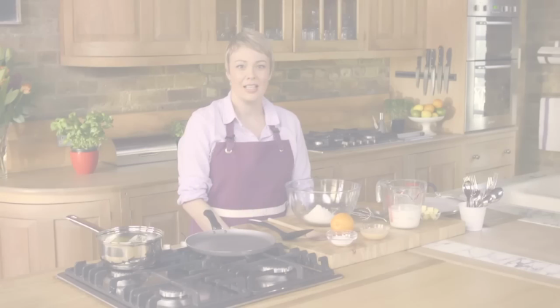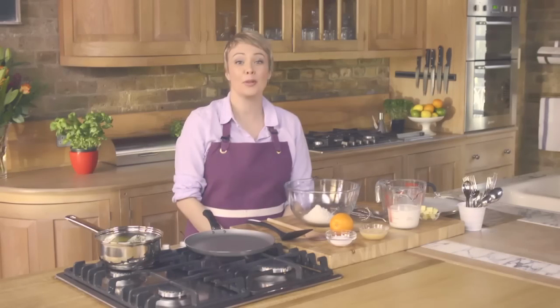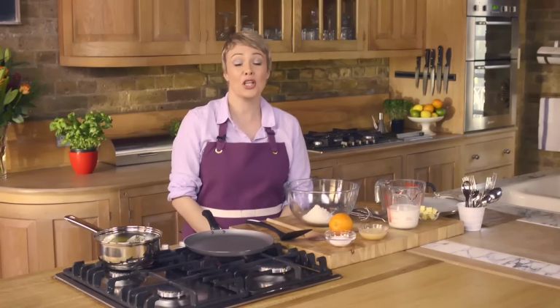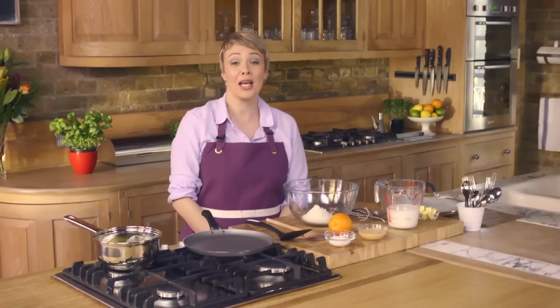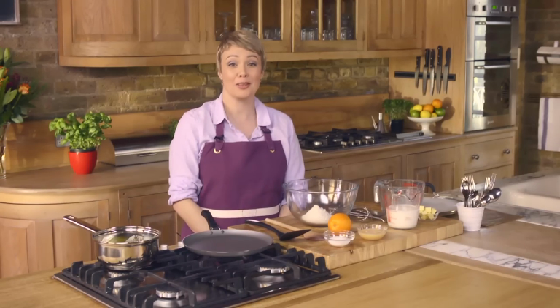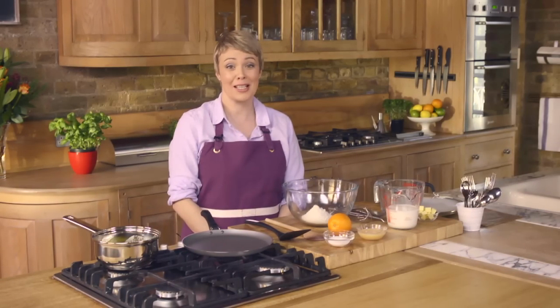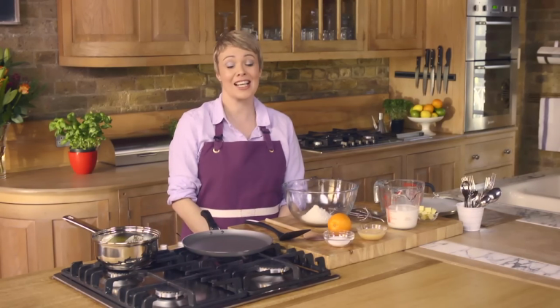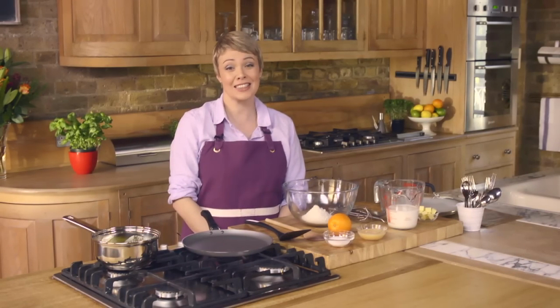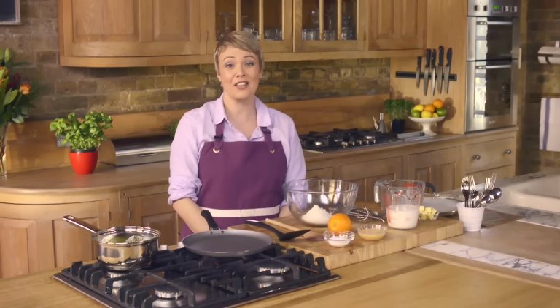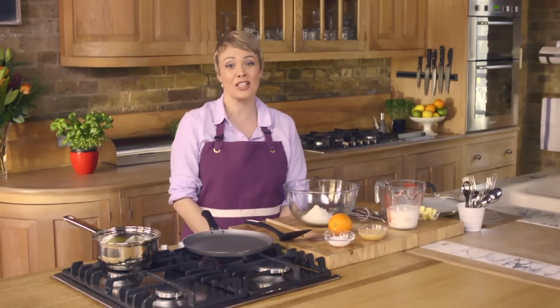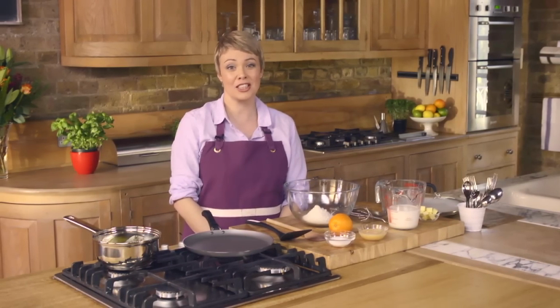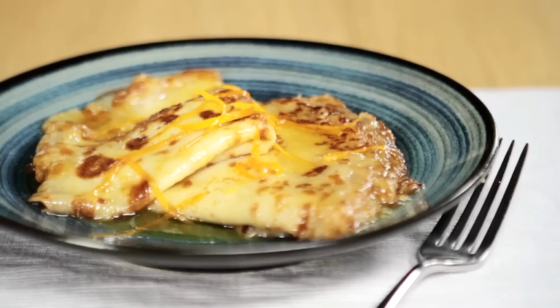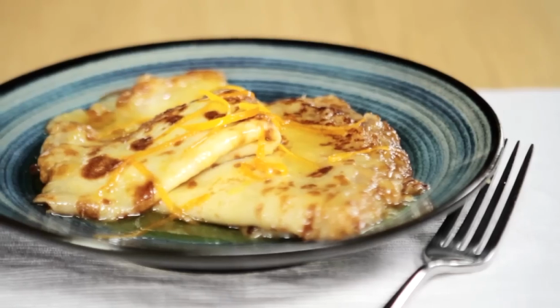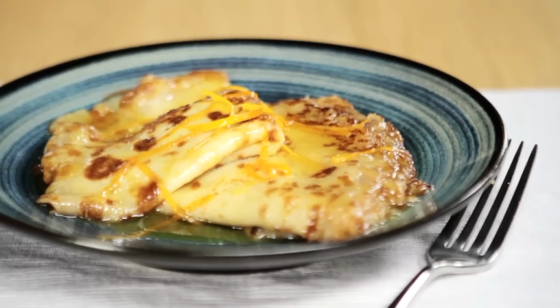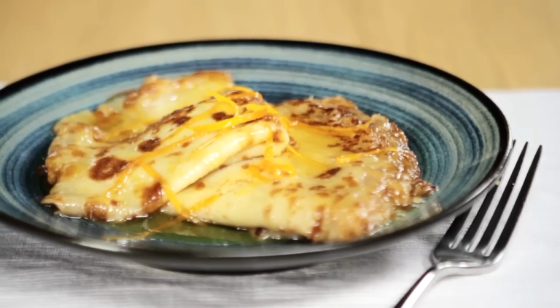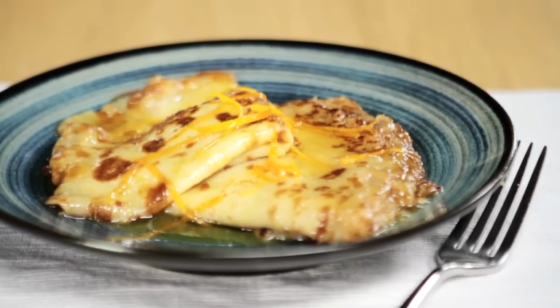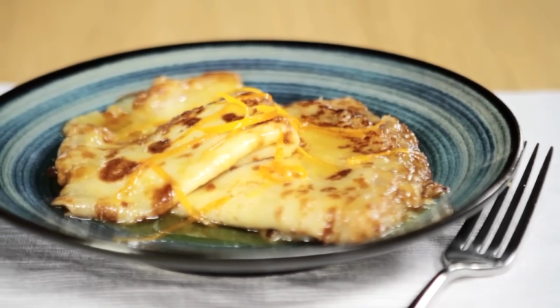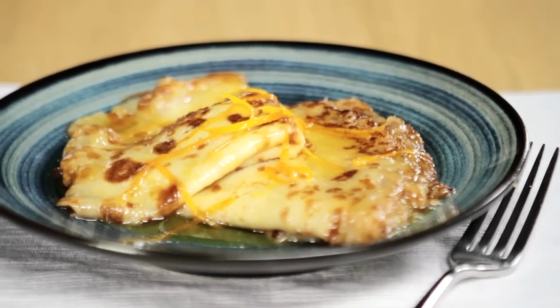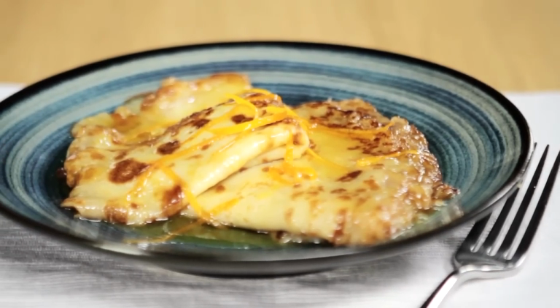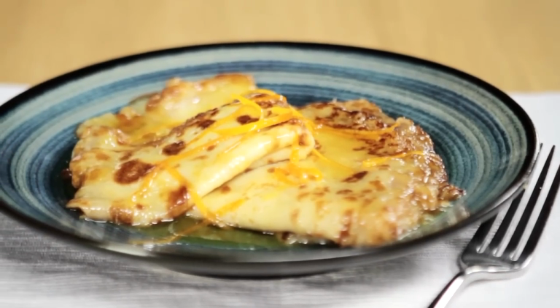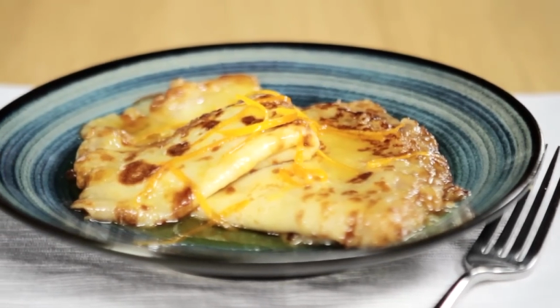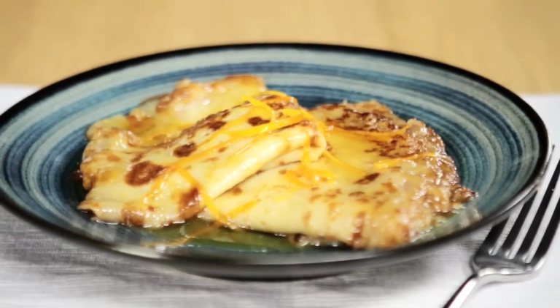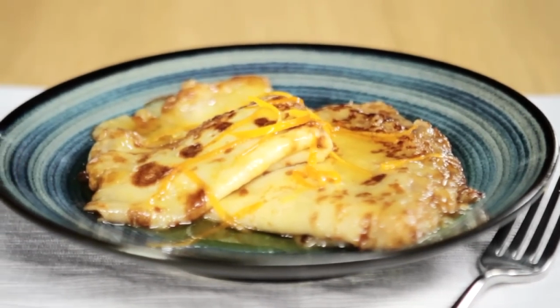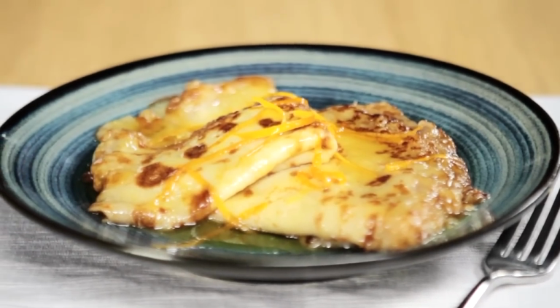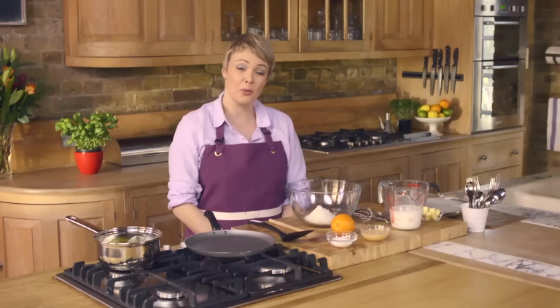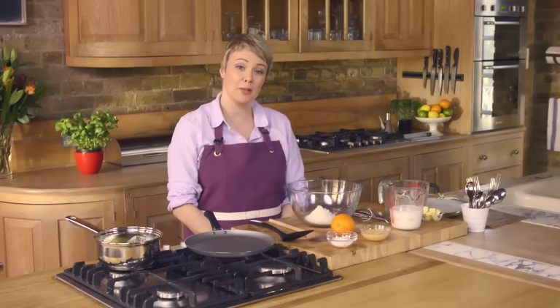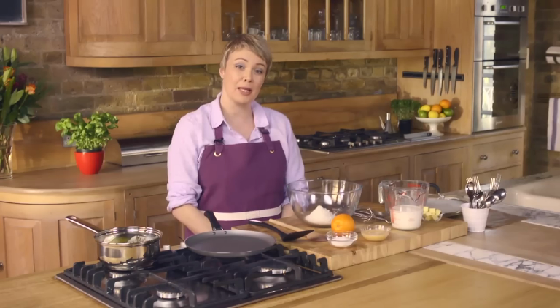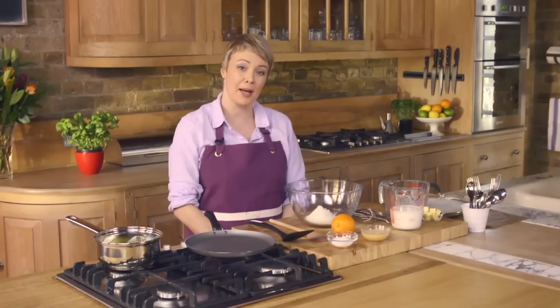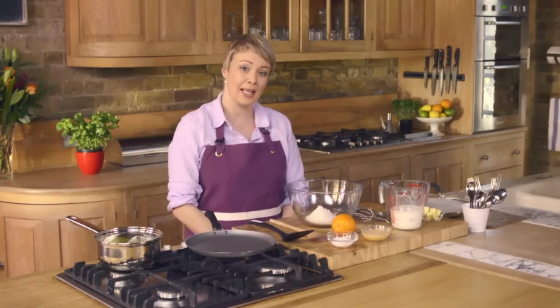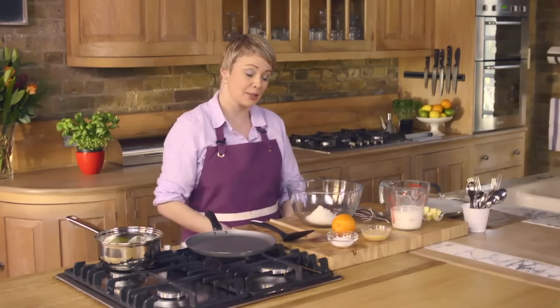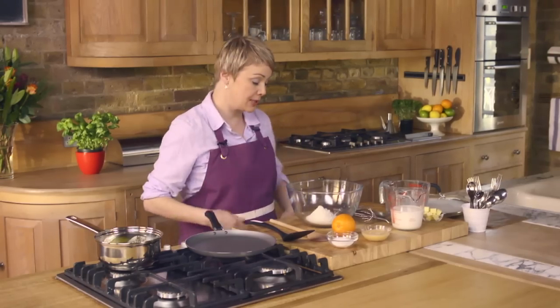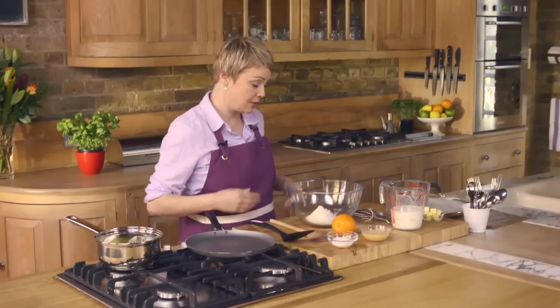I'm going to show you how to make a classic French dessert which is crêpe Suzette. First of all we're going to make the pancakes themselves.